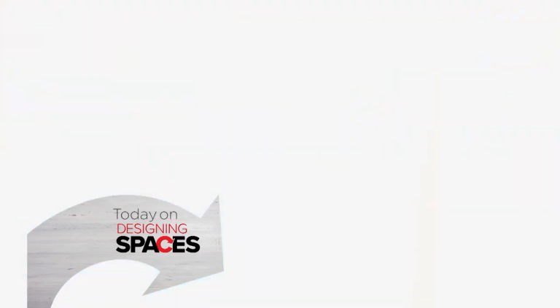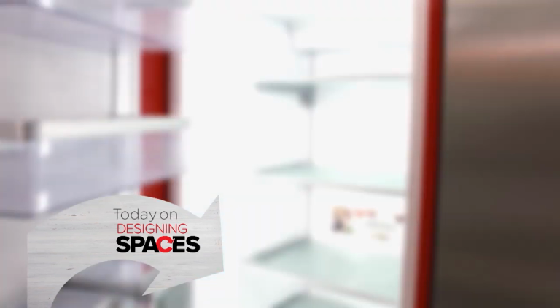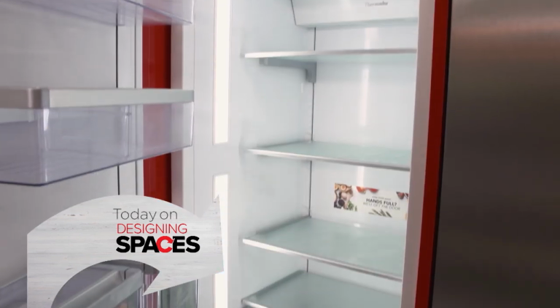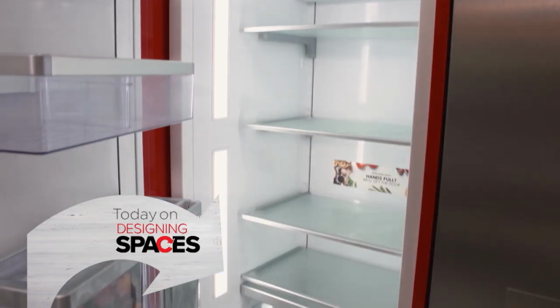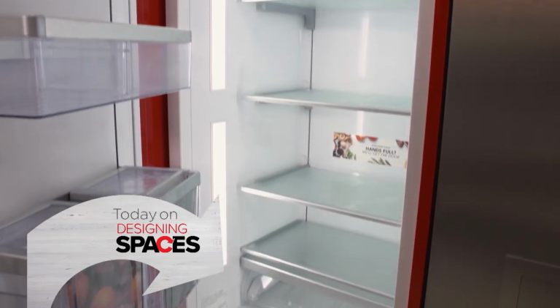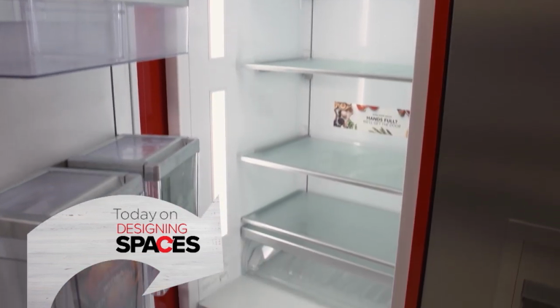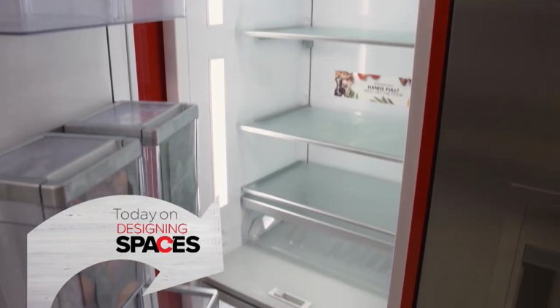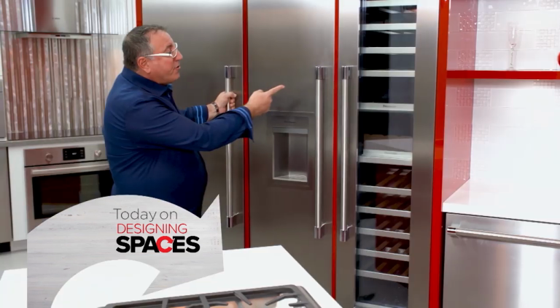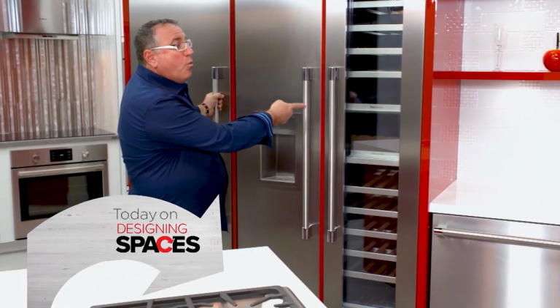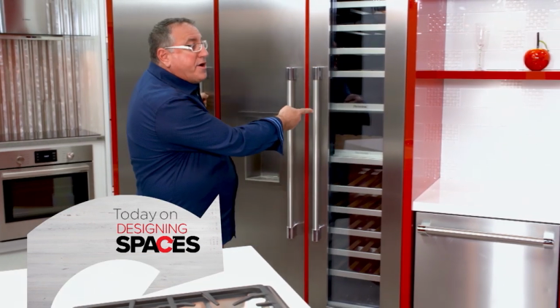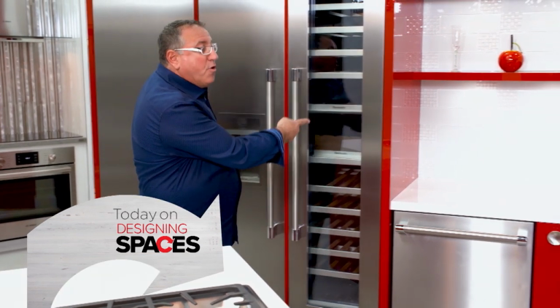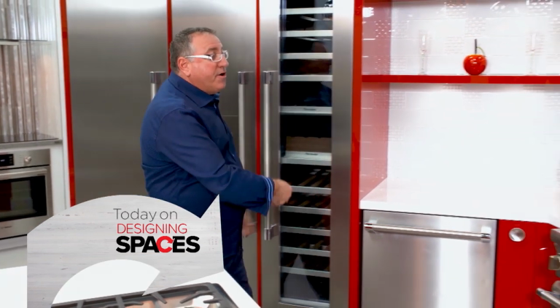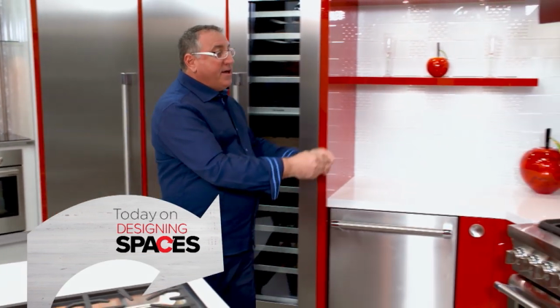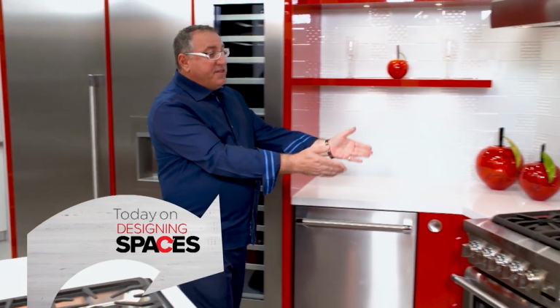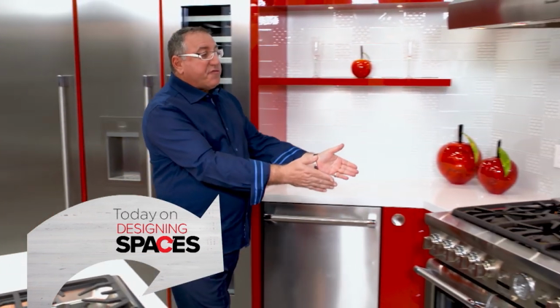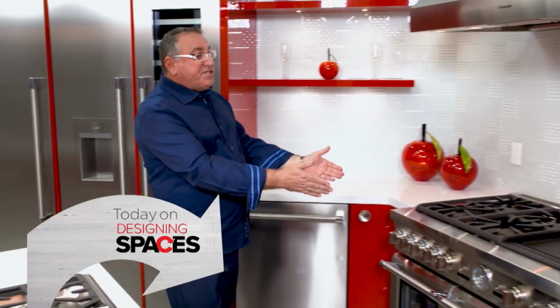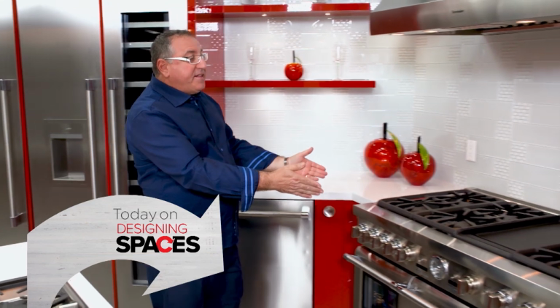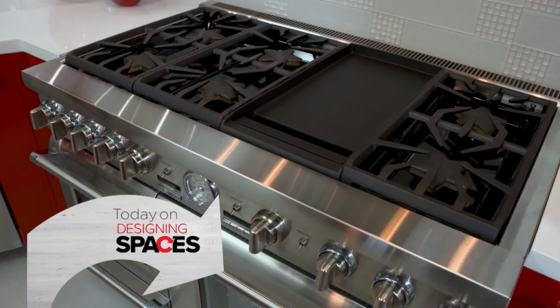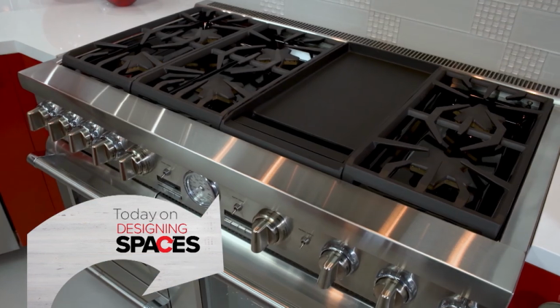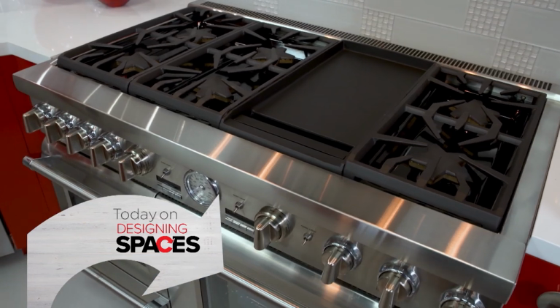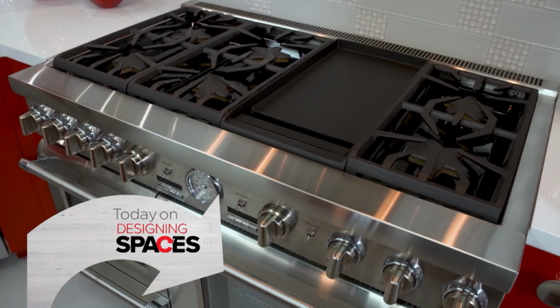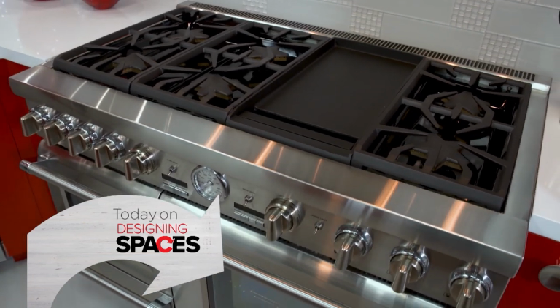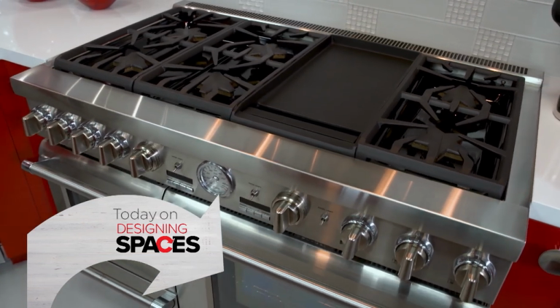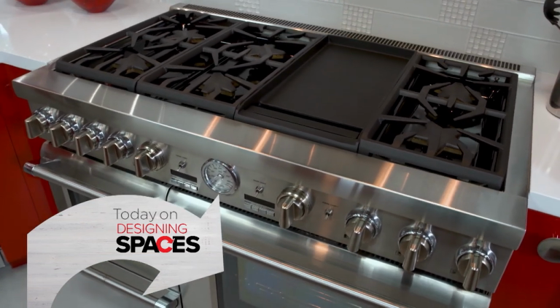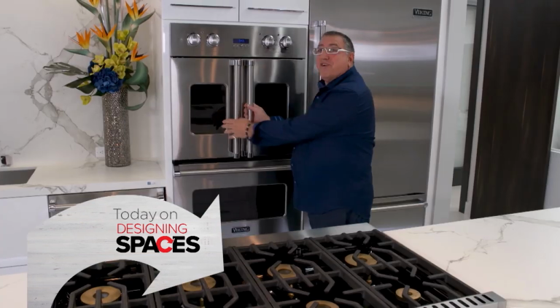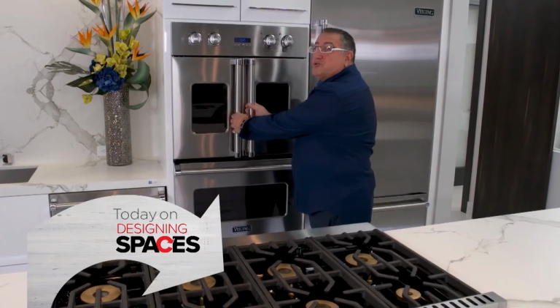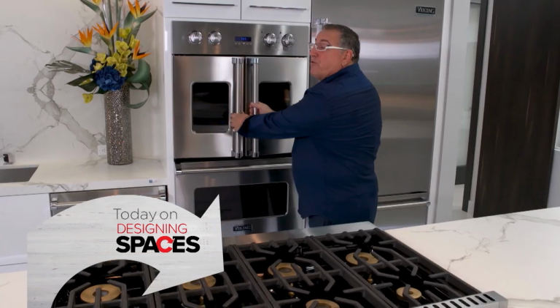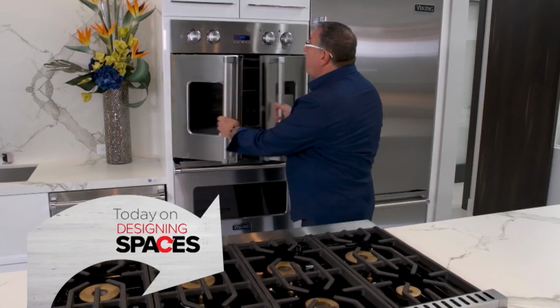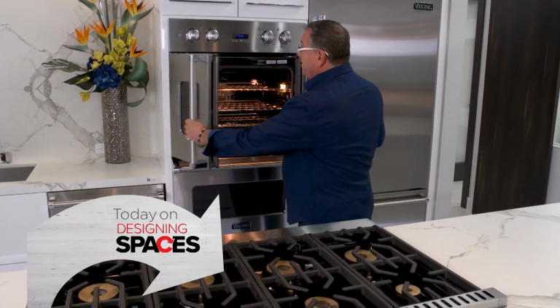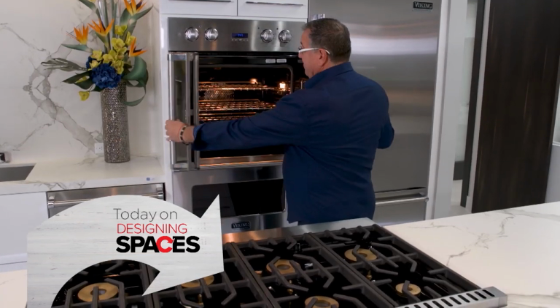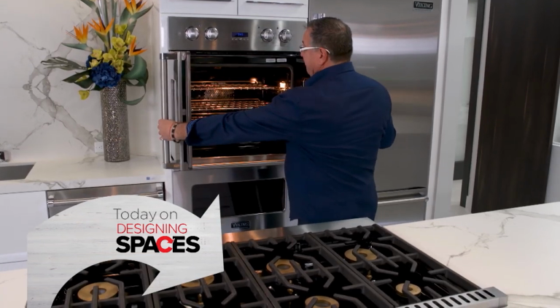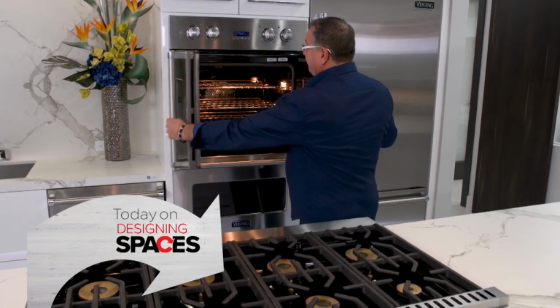Do you dream of having the perfect kitchen? If you're thinking about upgrading, Allied Kitchen and Baths have everything you need to make your dreams come true.